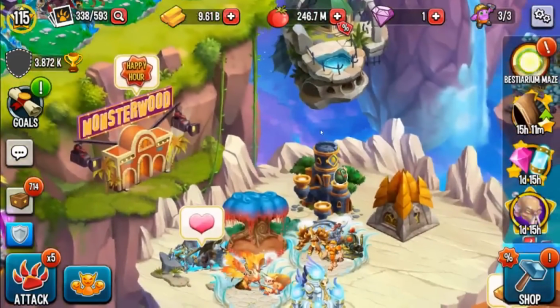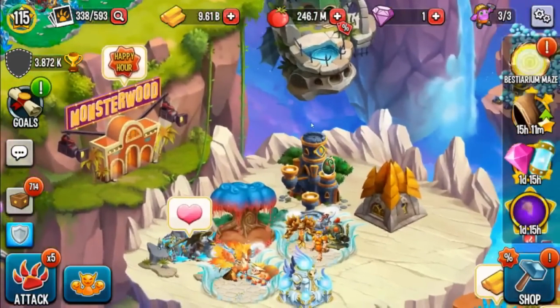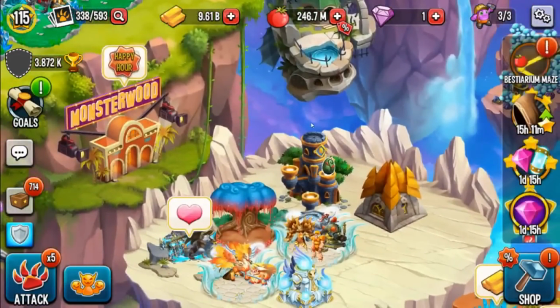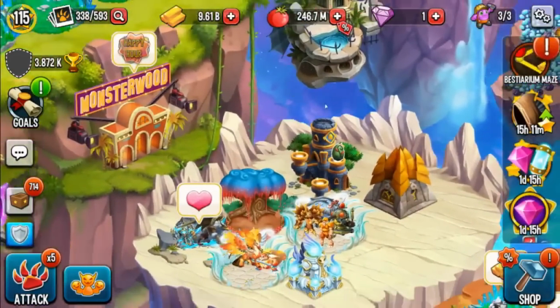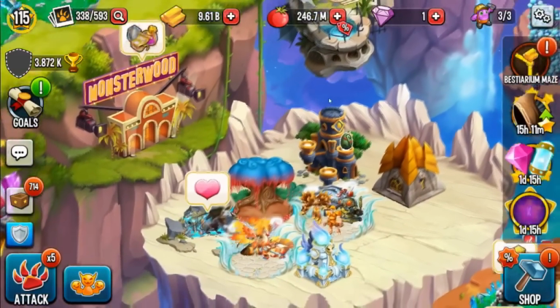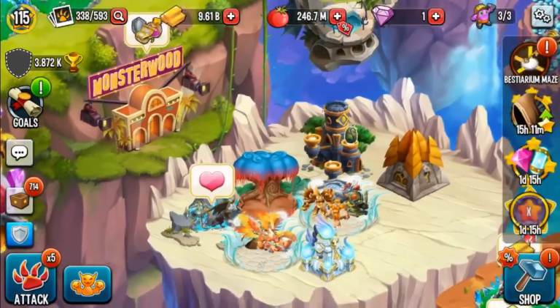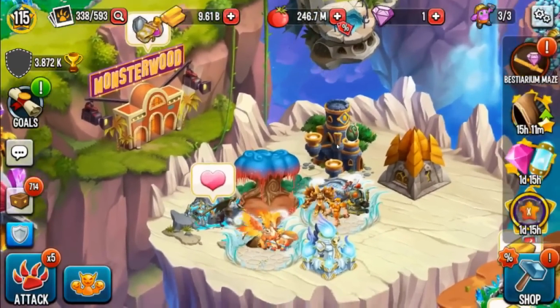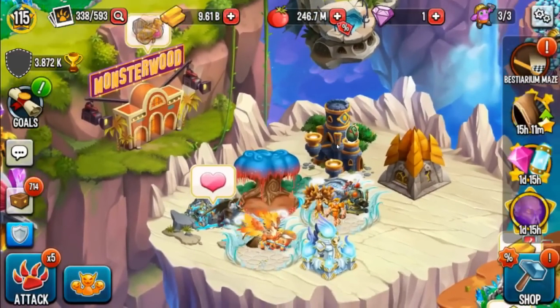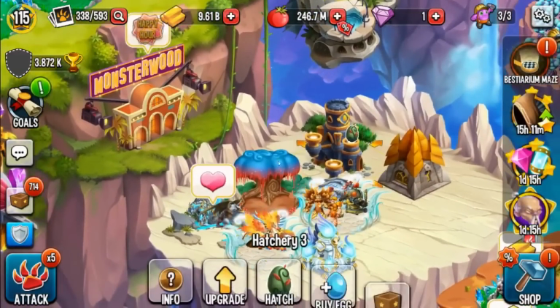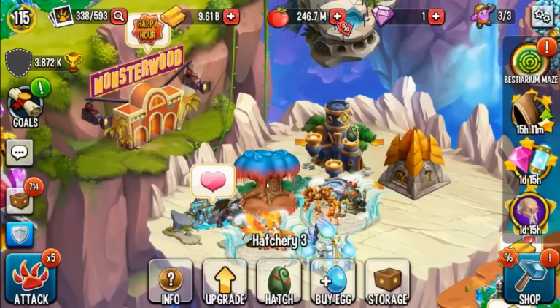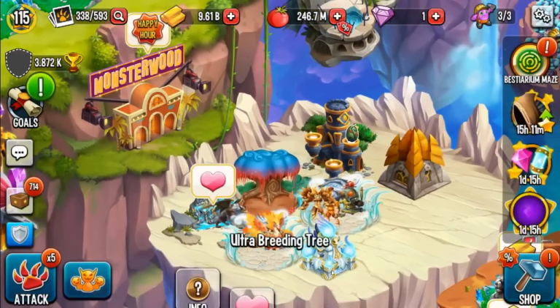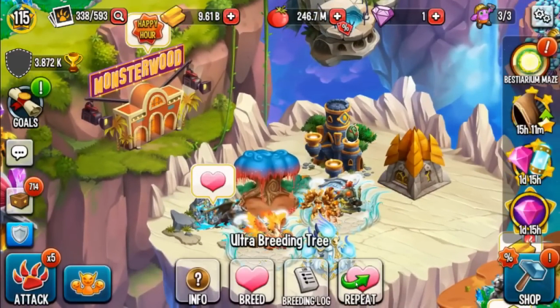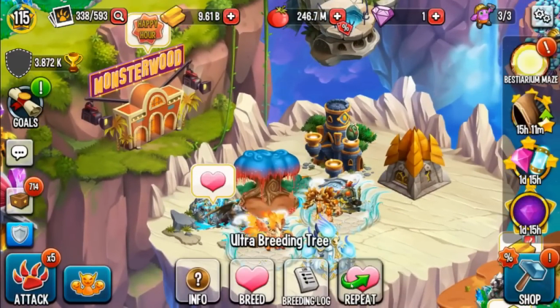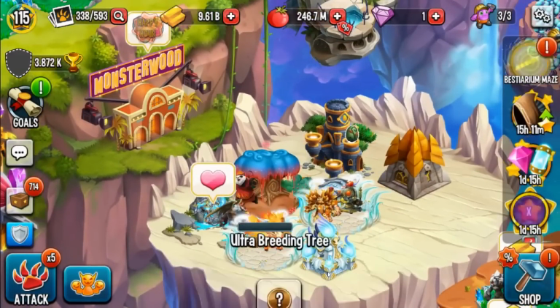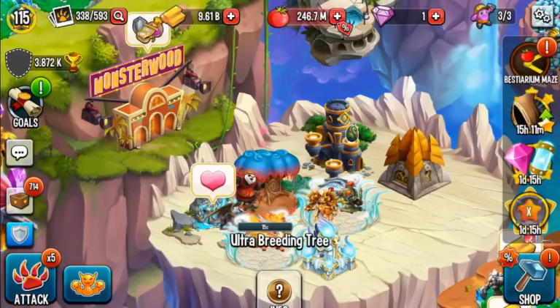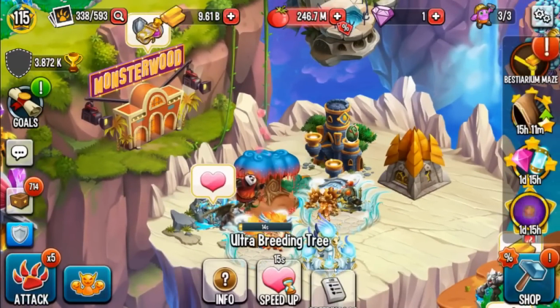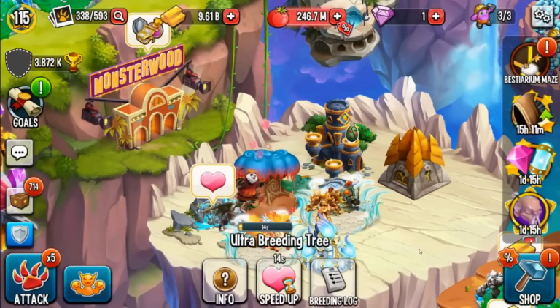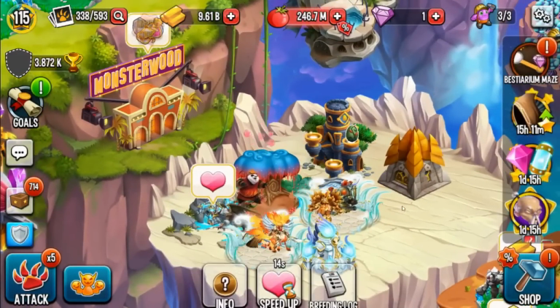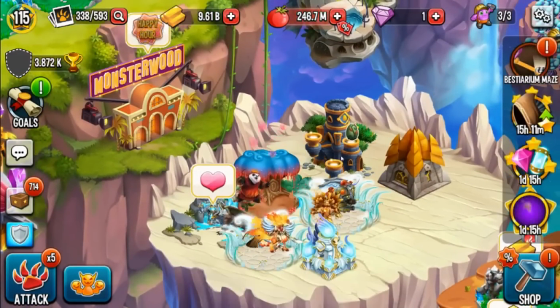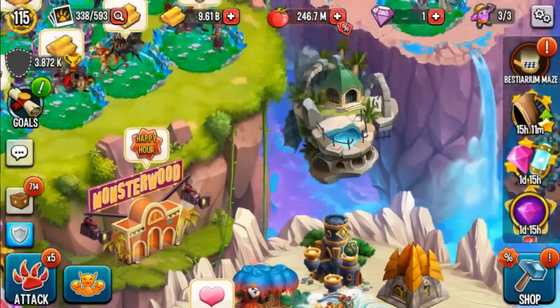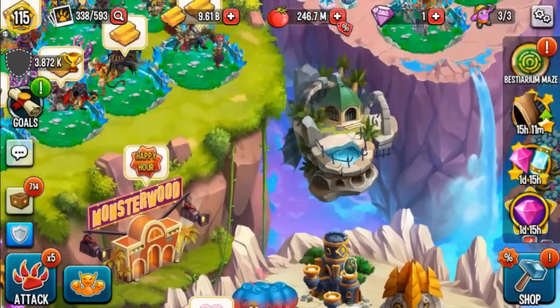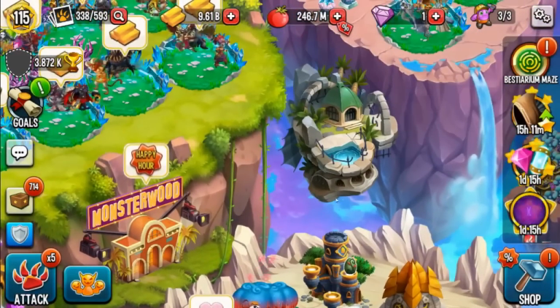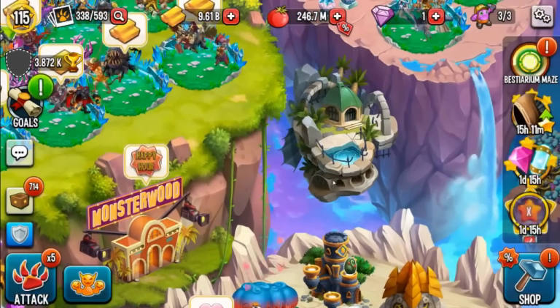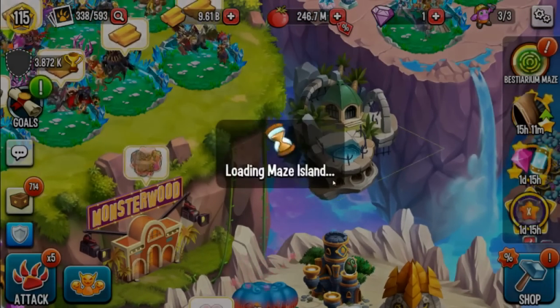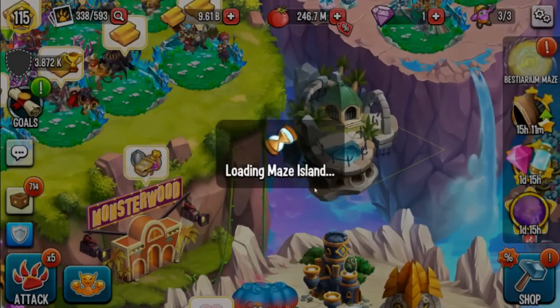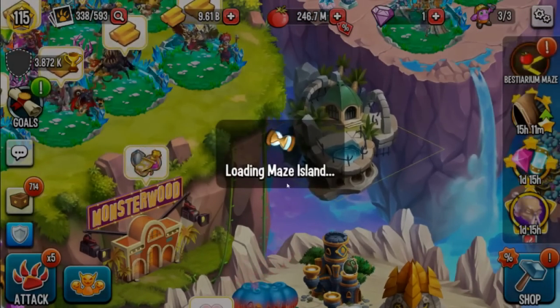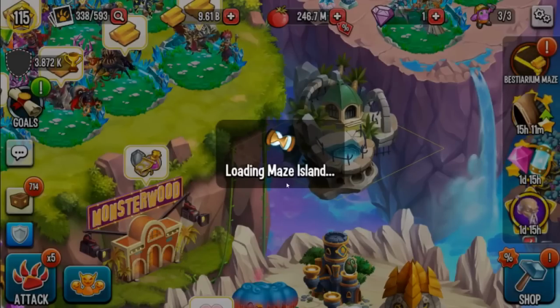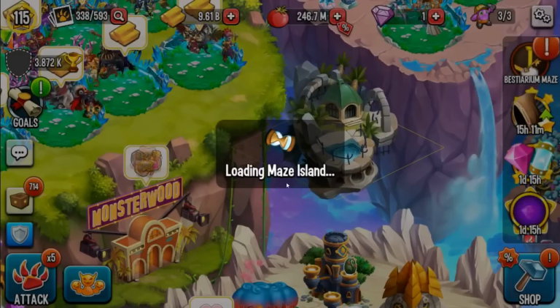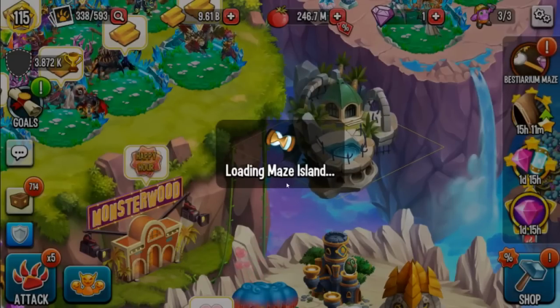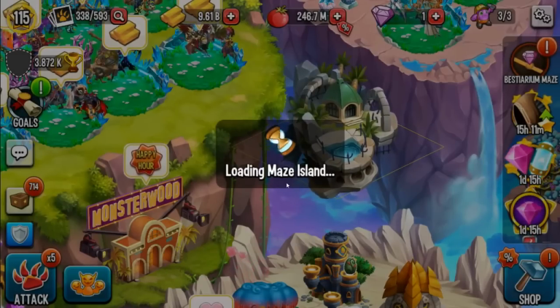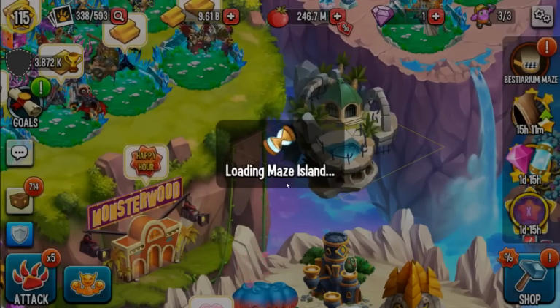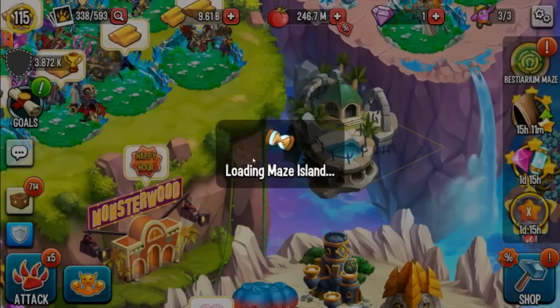So this is a maze island — just got some maze coins. I was gonna breed something but clicked the wrong one, whatever. Let's go ahead and check out the maze island real quick.